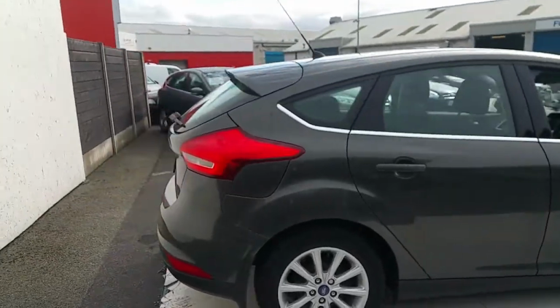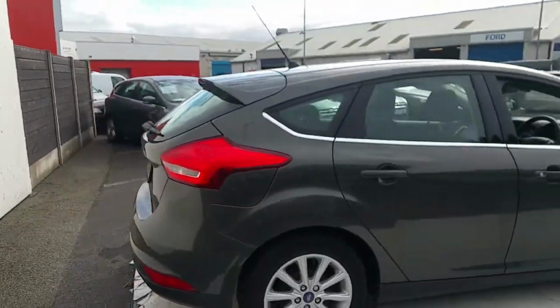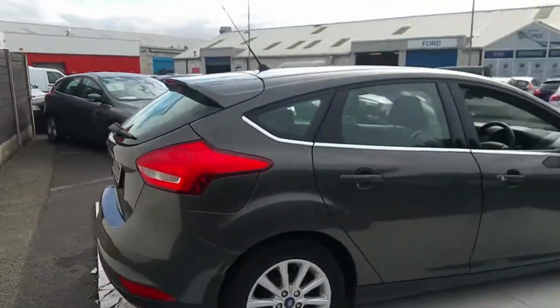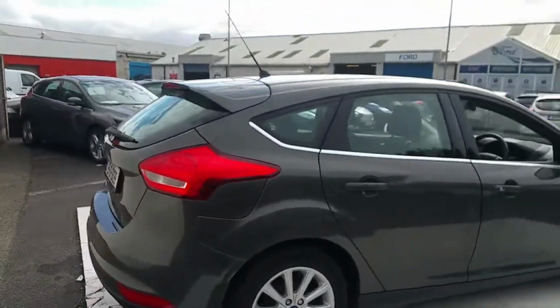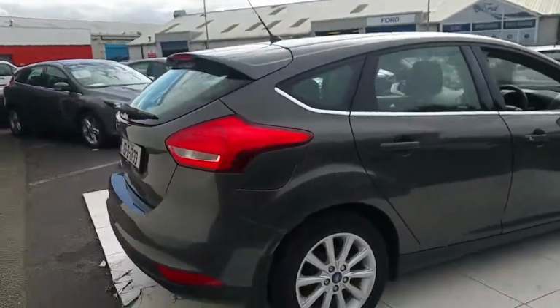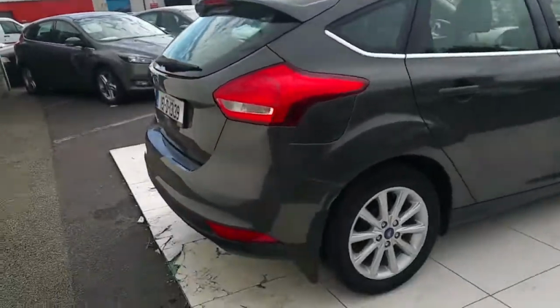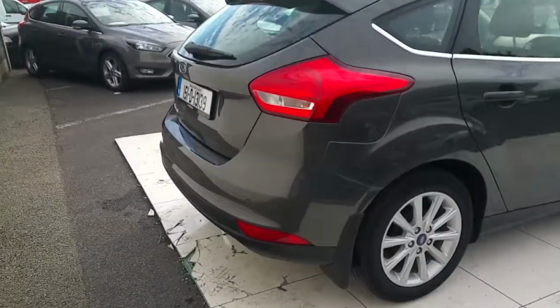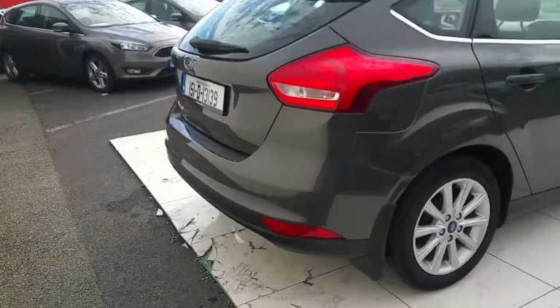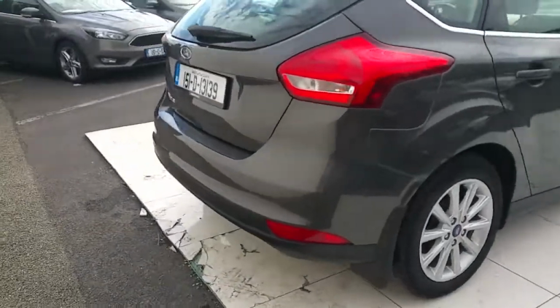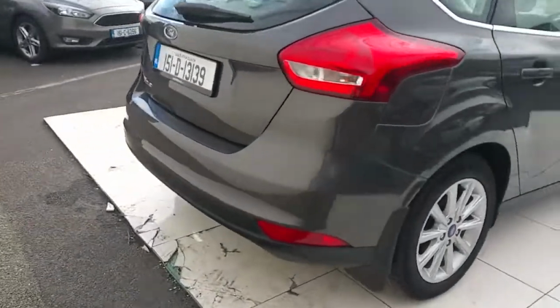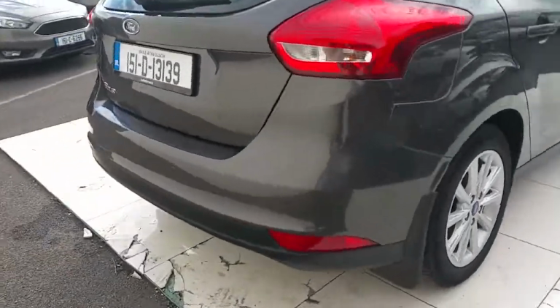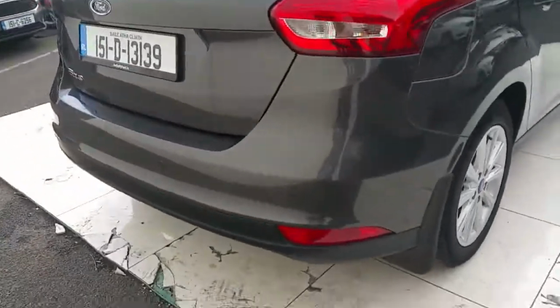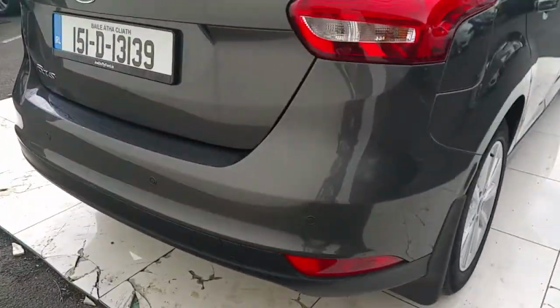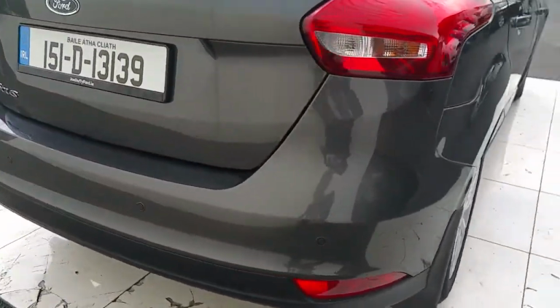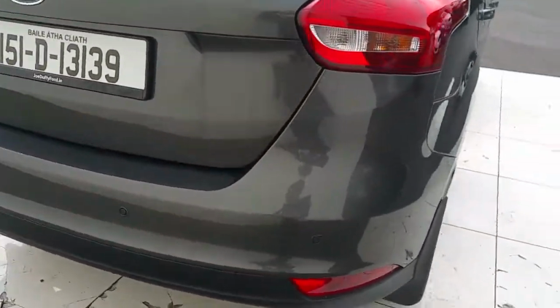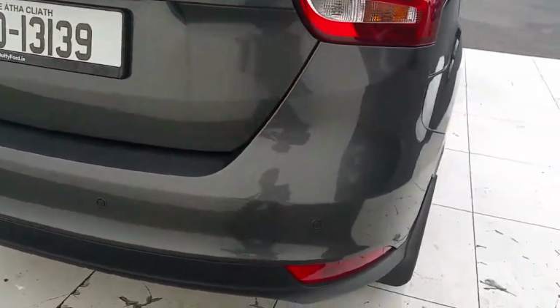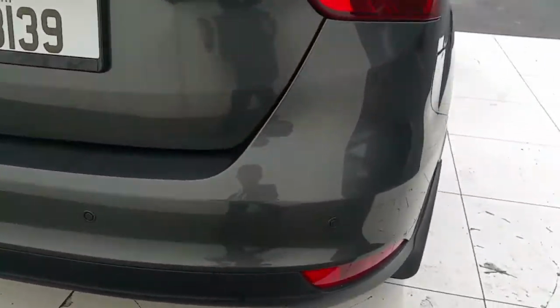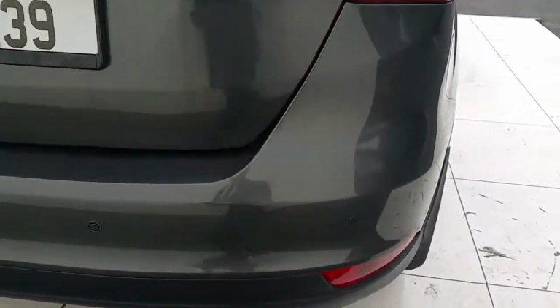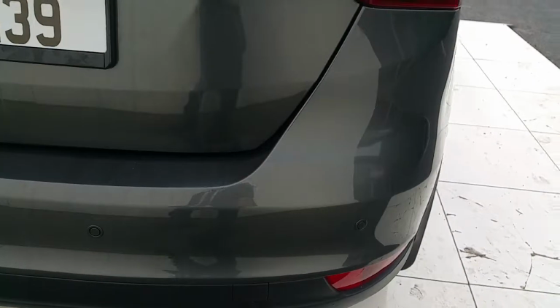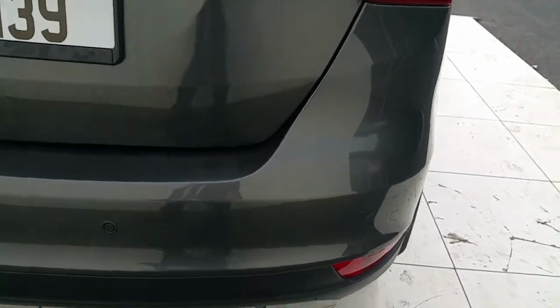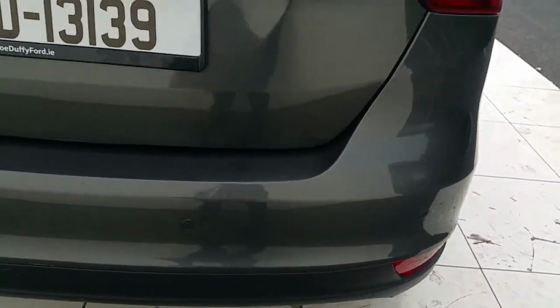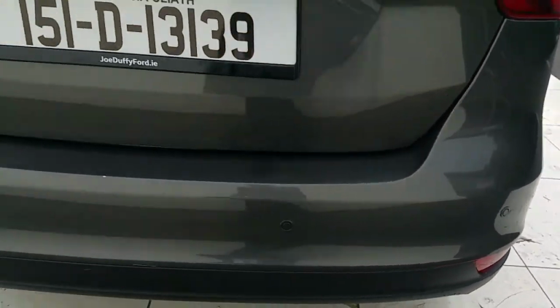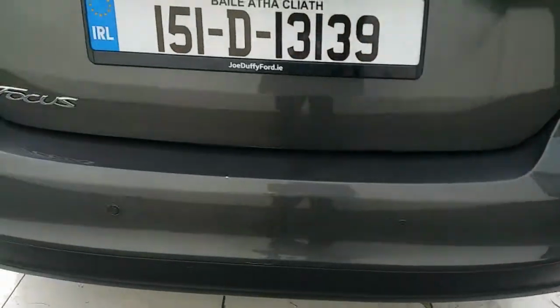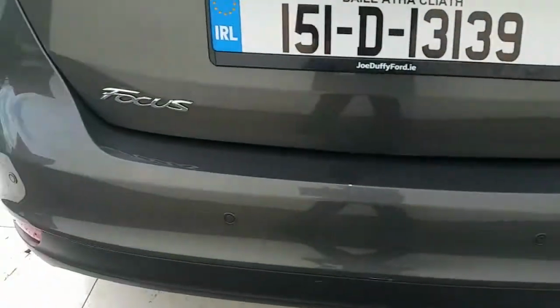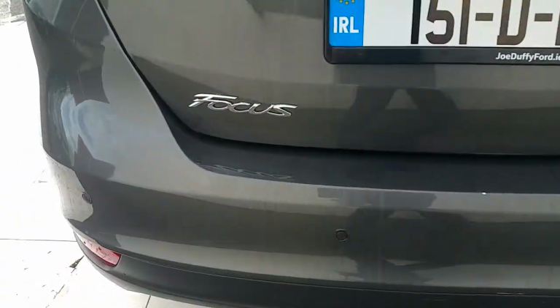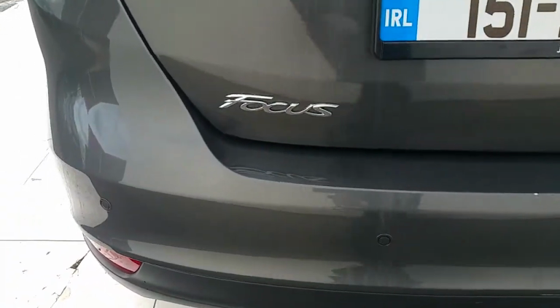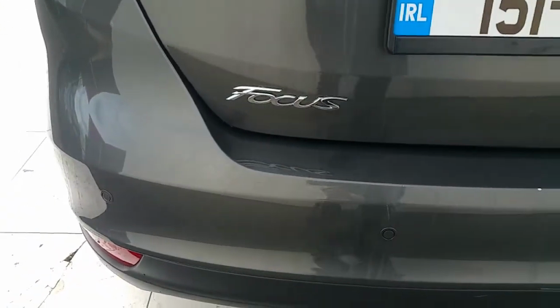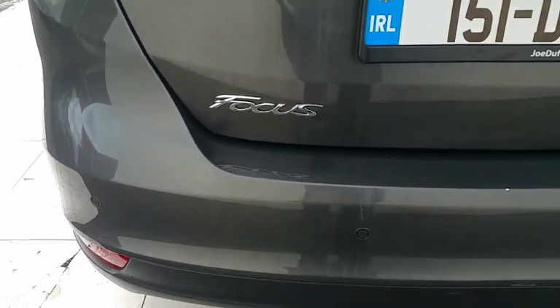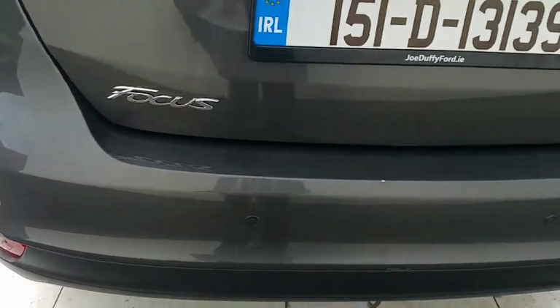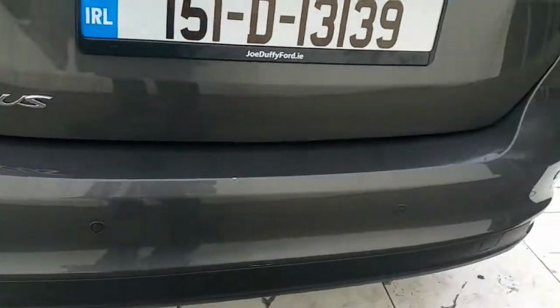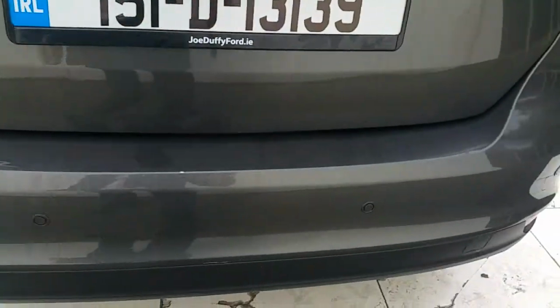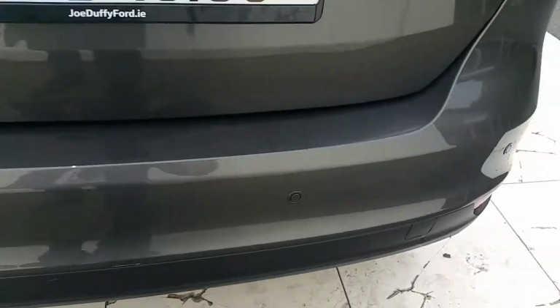Making our way to the back, you can see it has rear parking sensors on the bumper in four different positions.